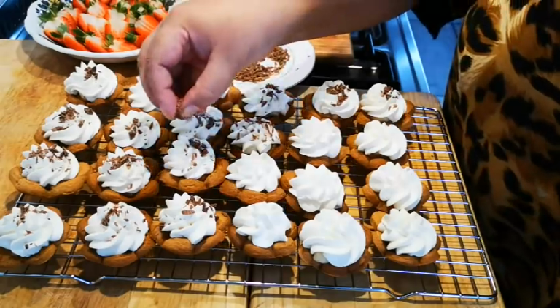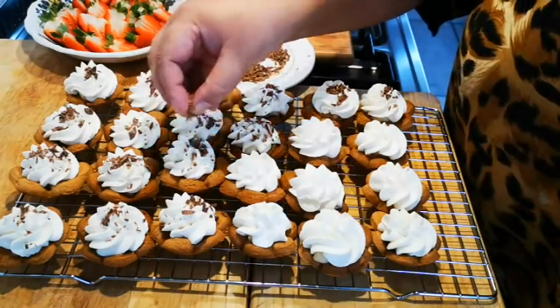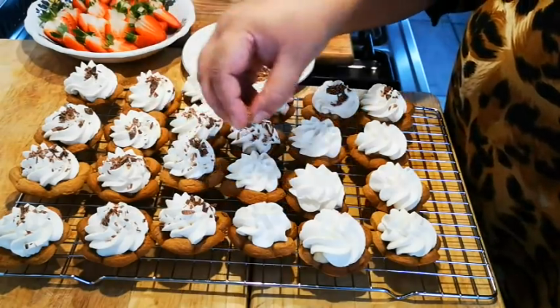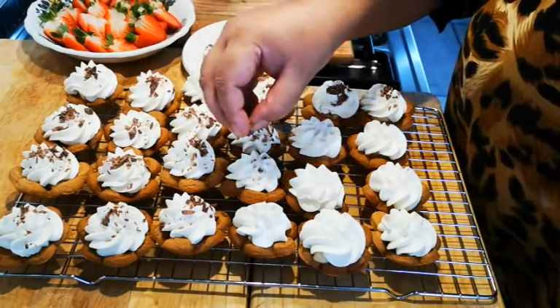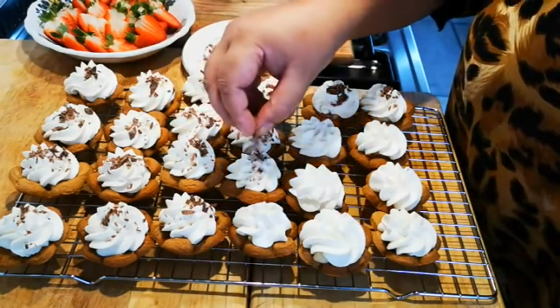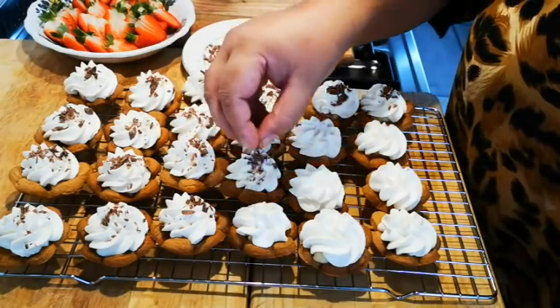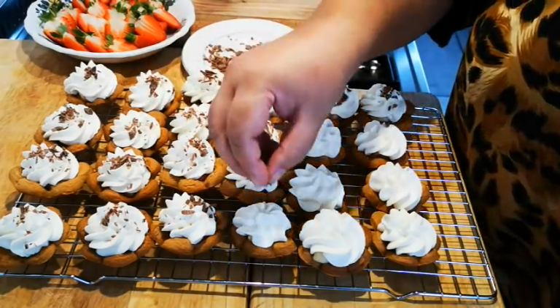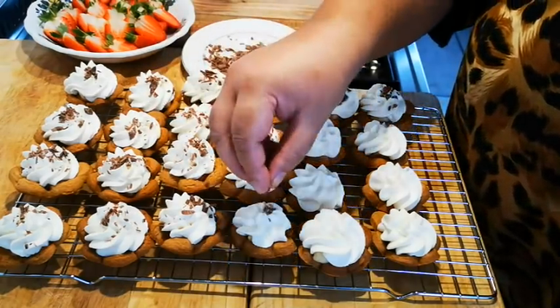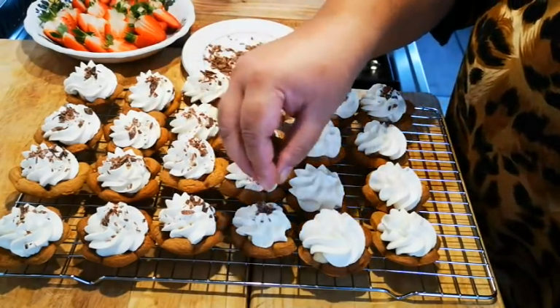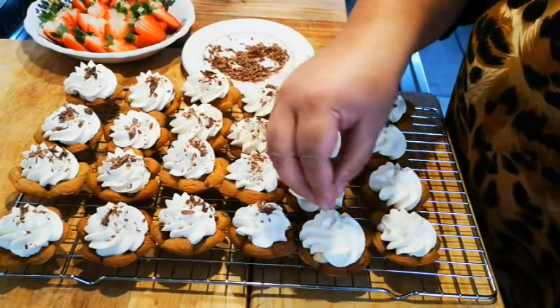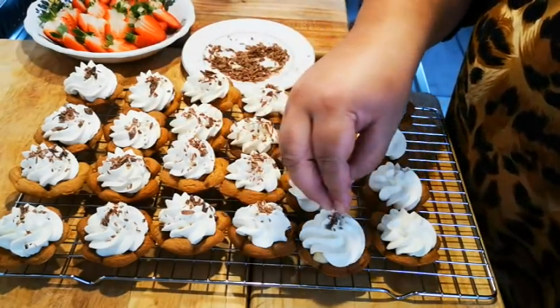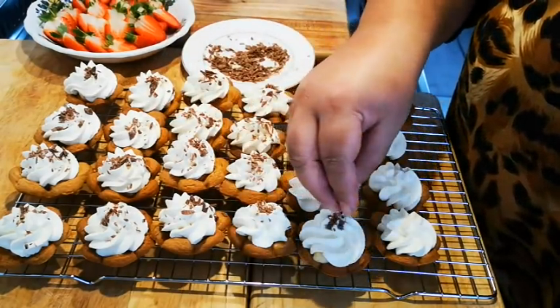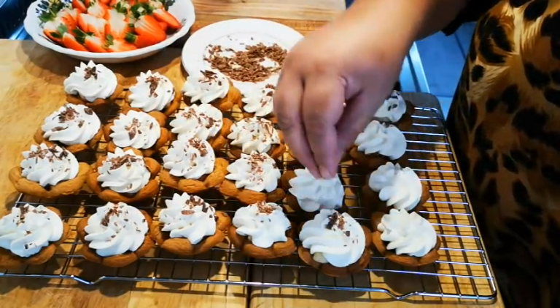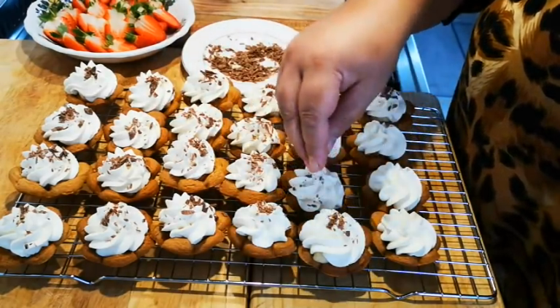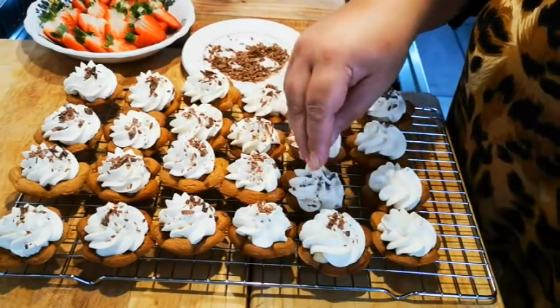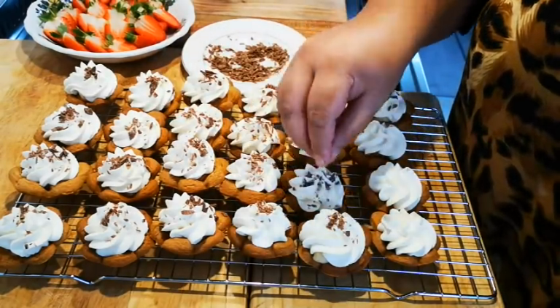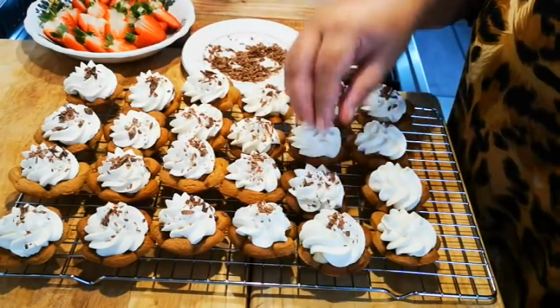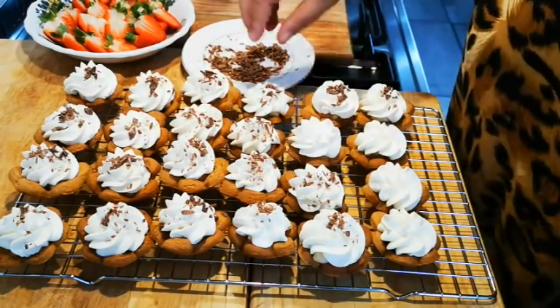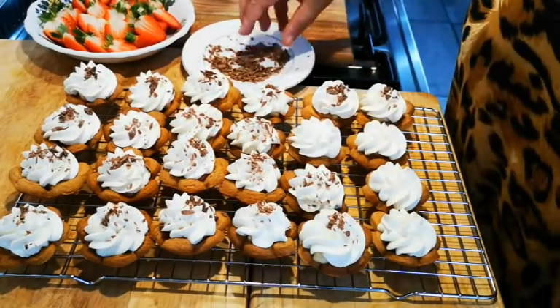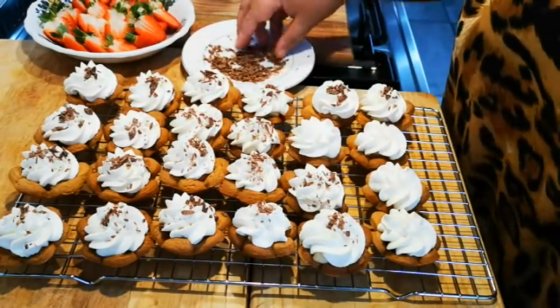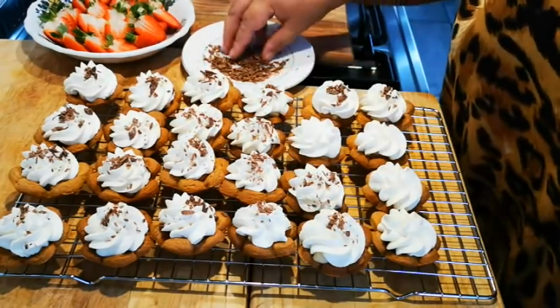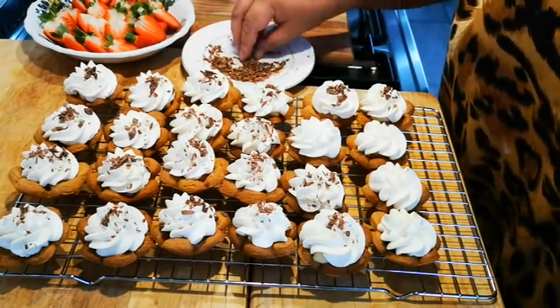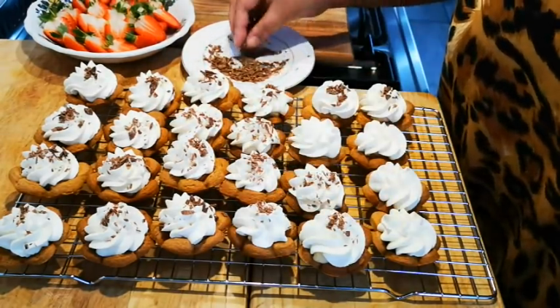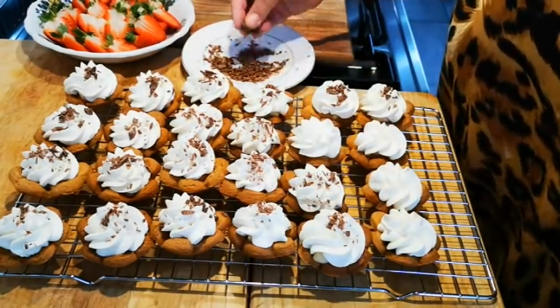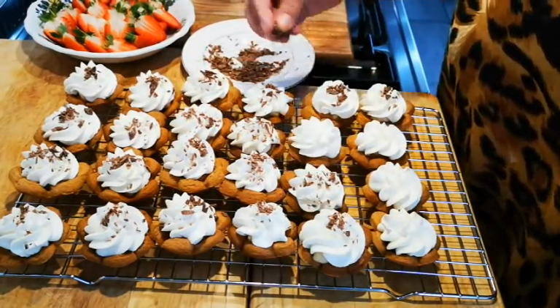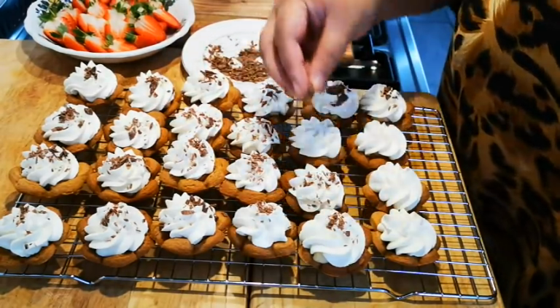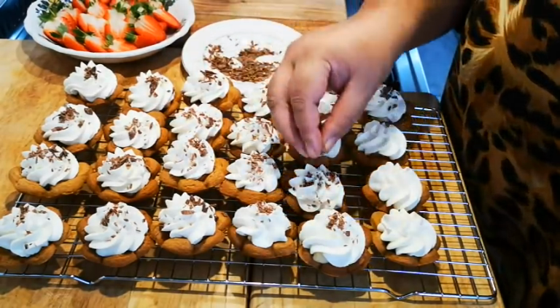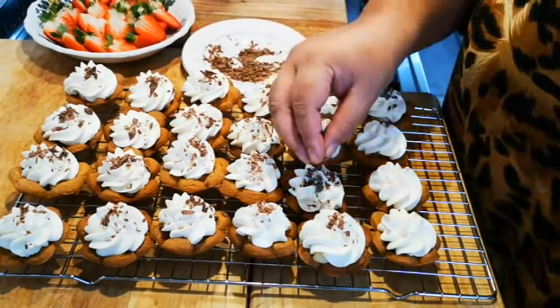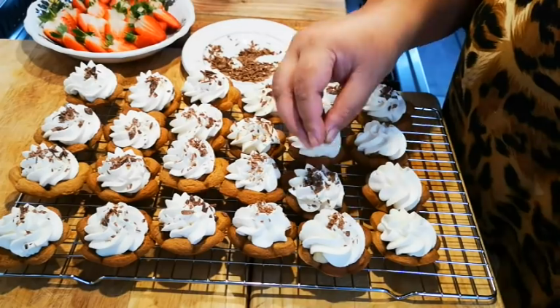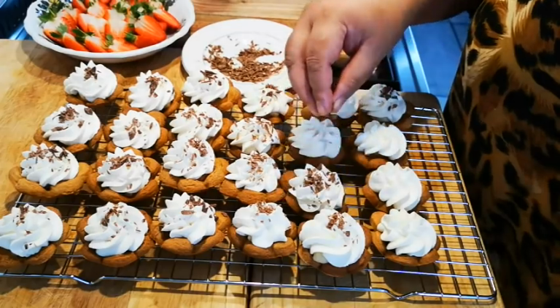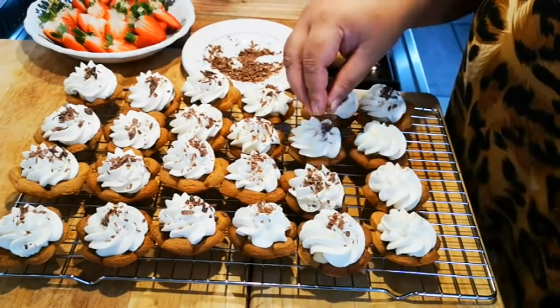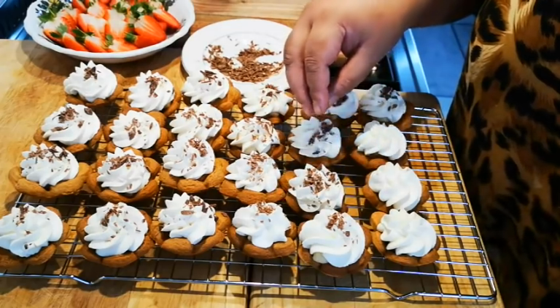There are about six people waiting for these cakes, so I'm trying to get done!